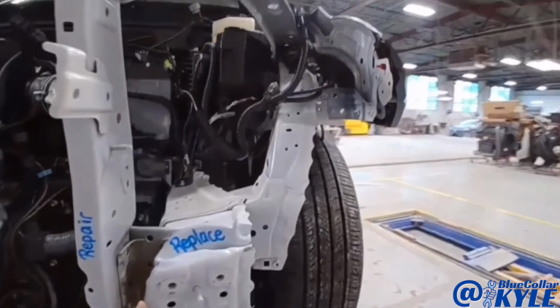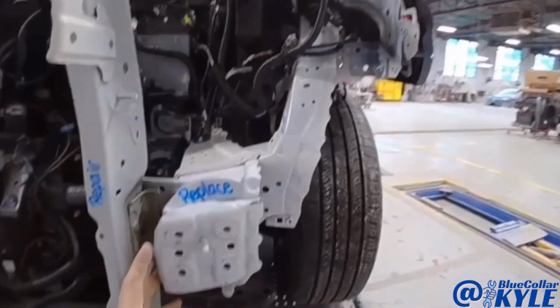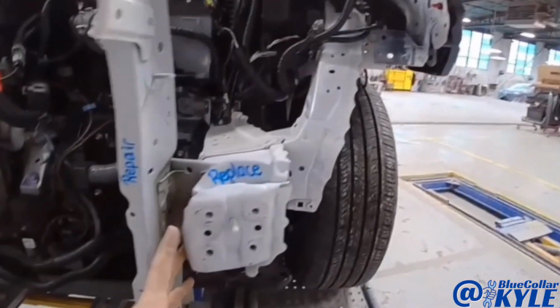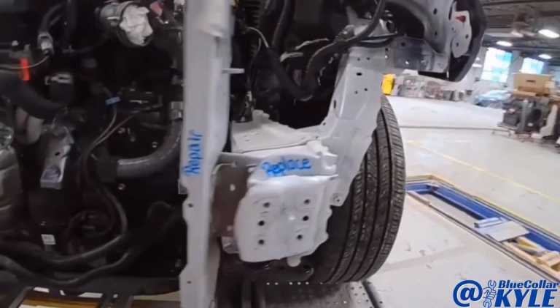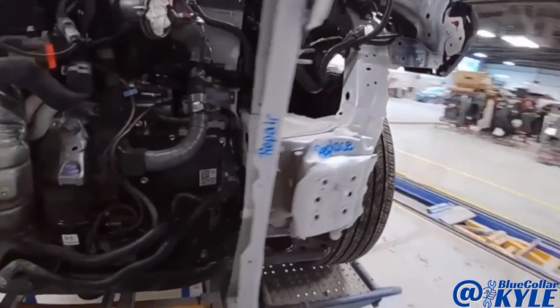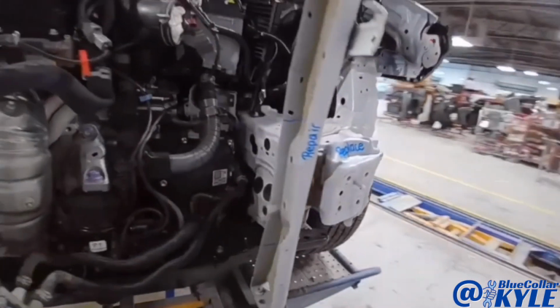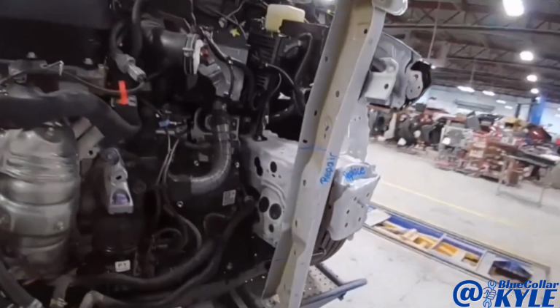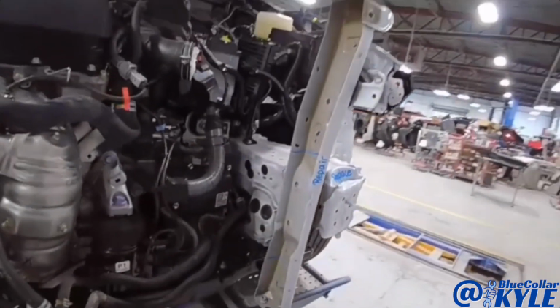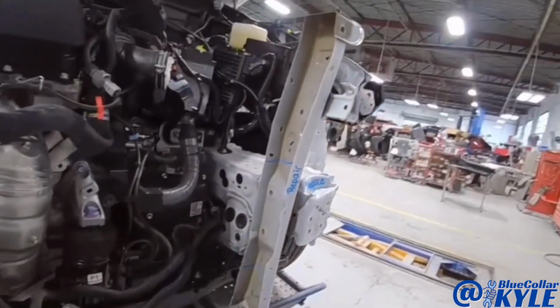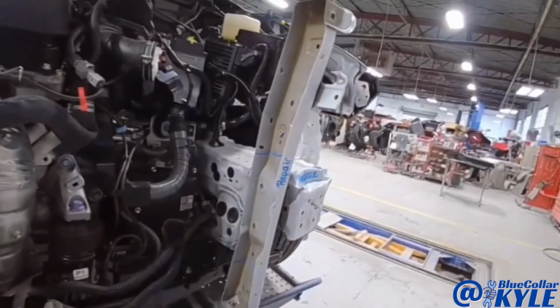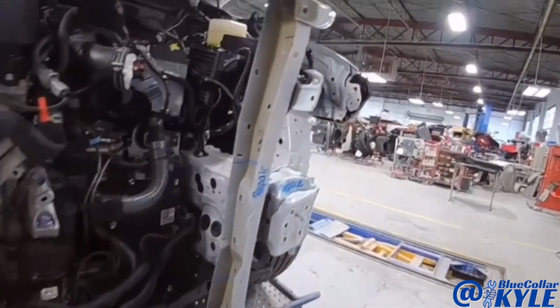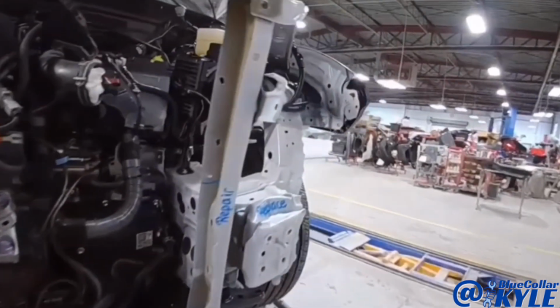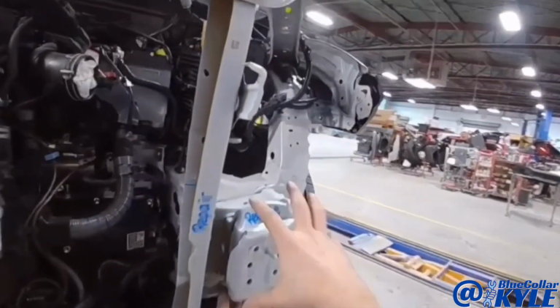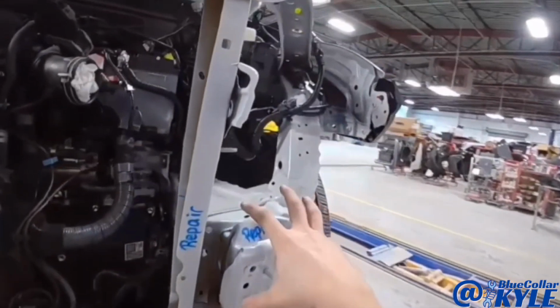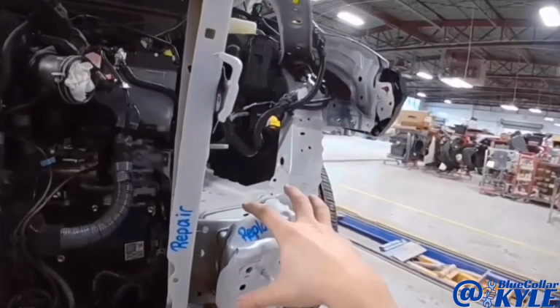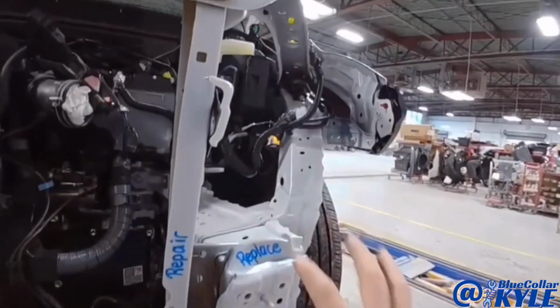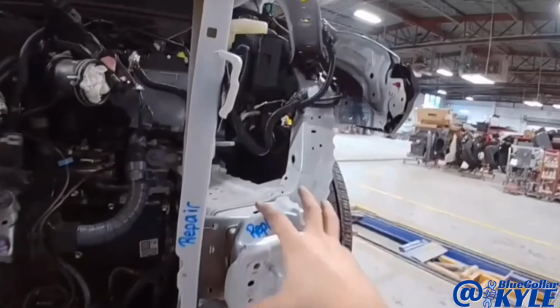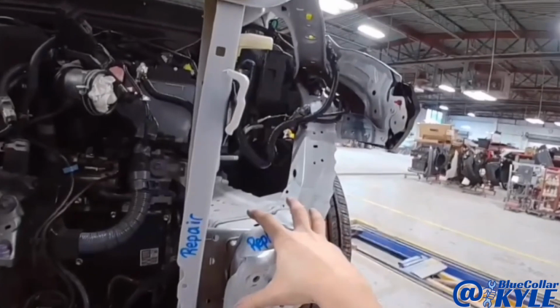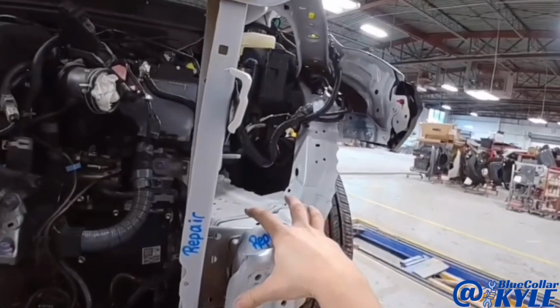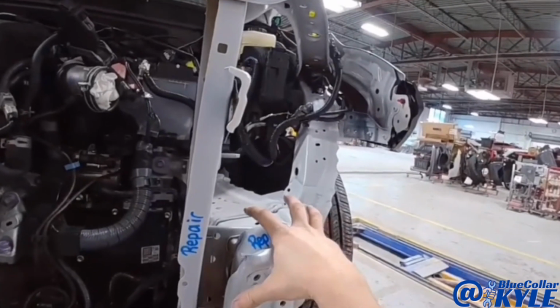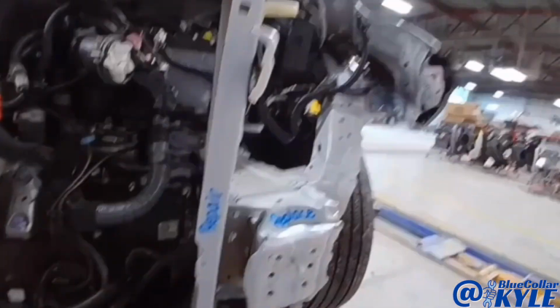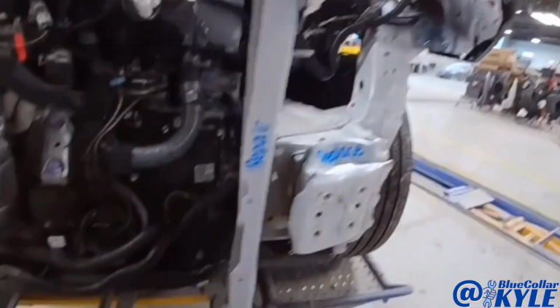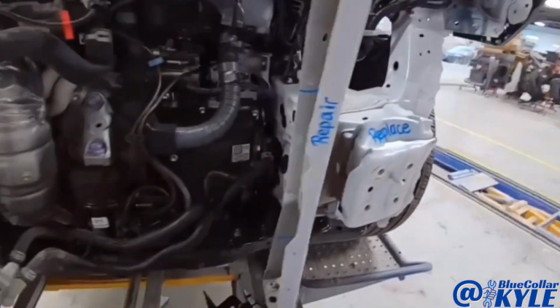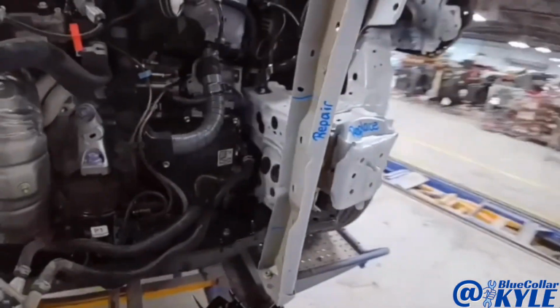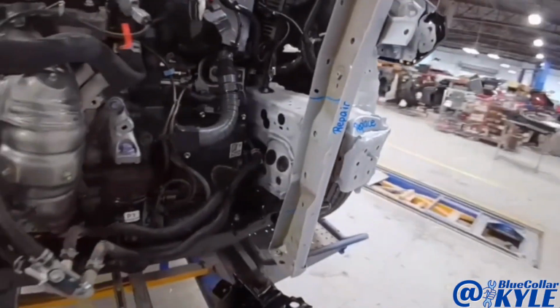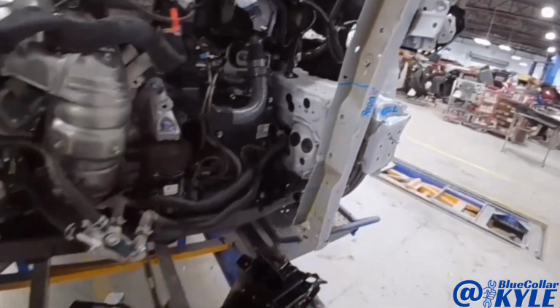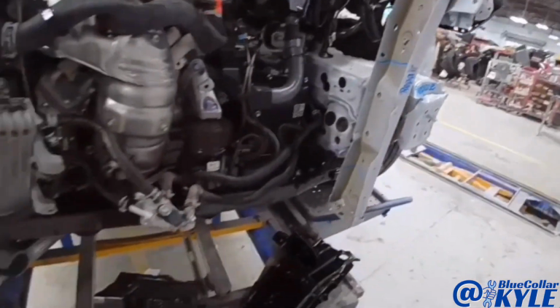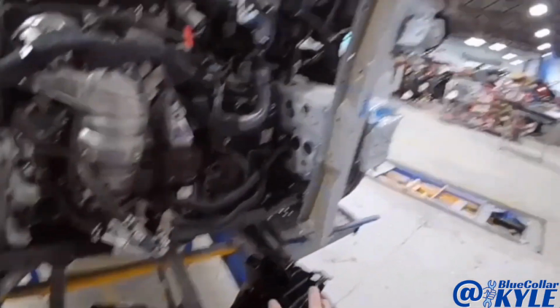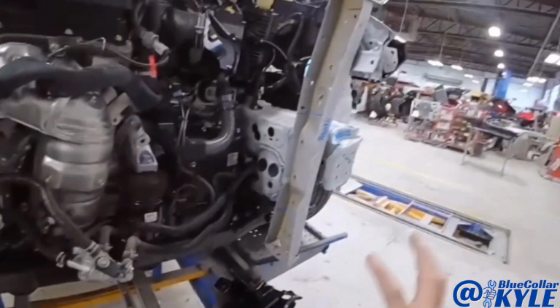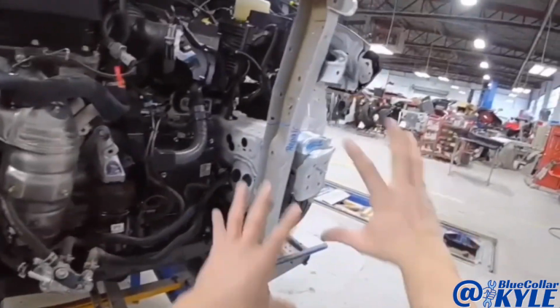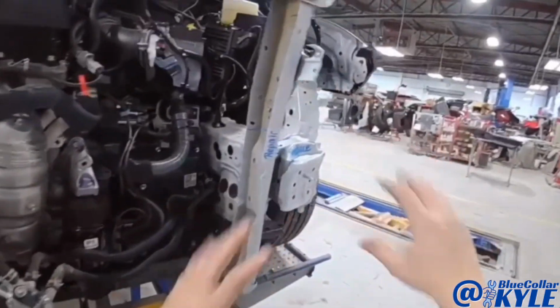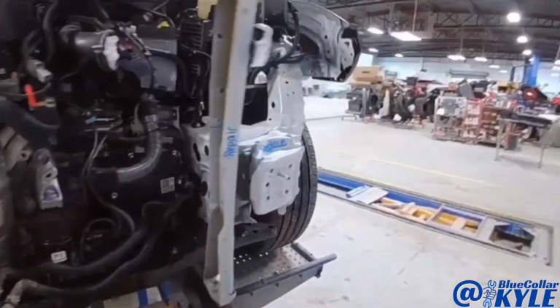So I'm going to go ahead and start cutting this apart, get this frame rail section cut out, and then I'll start fitting my new piece up.